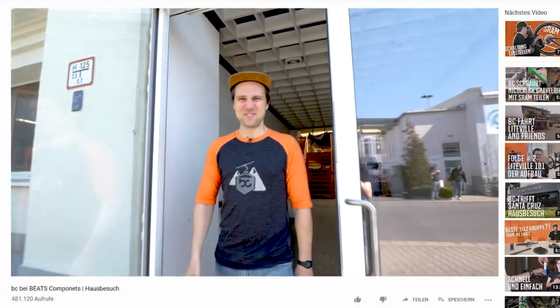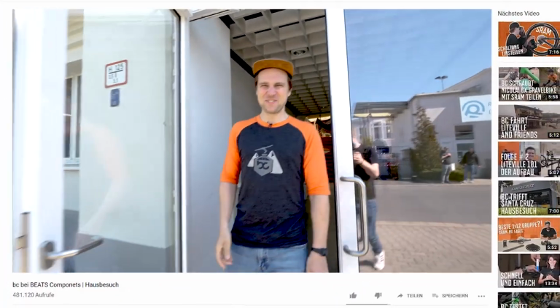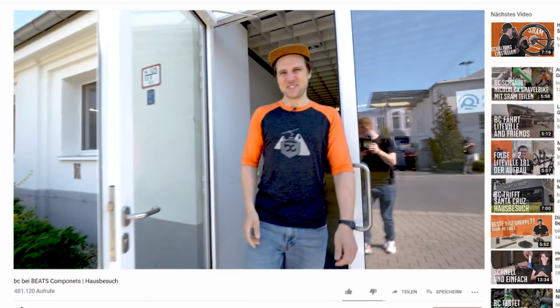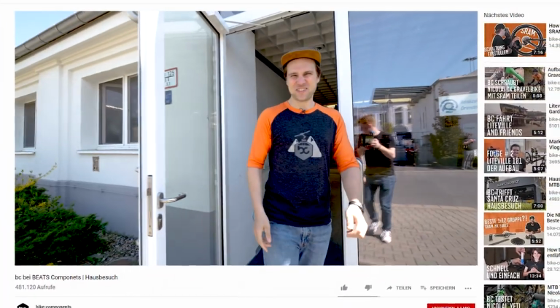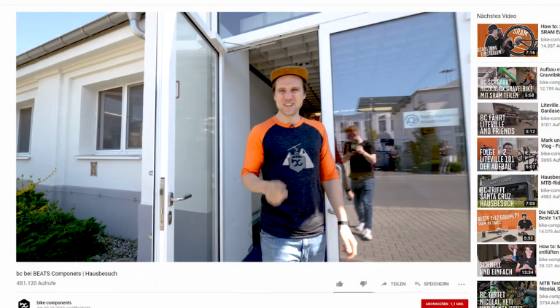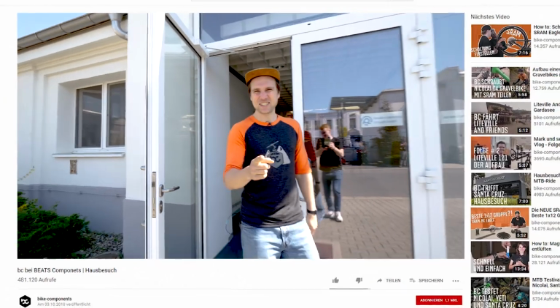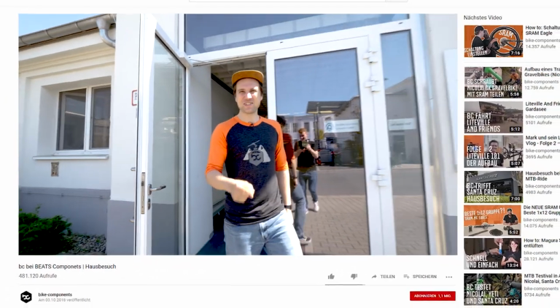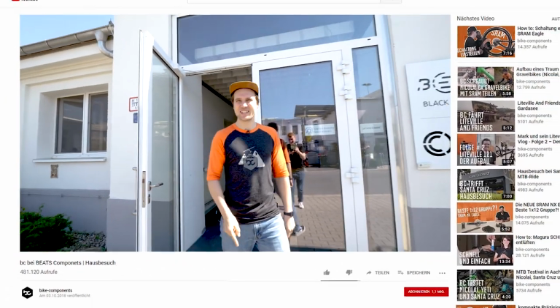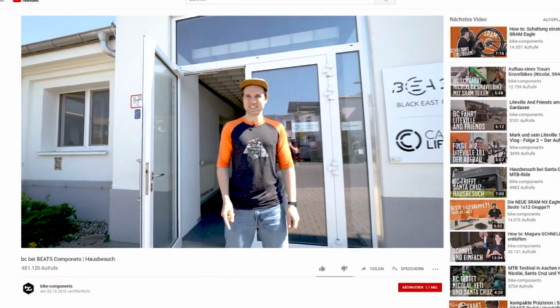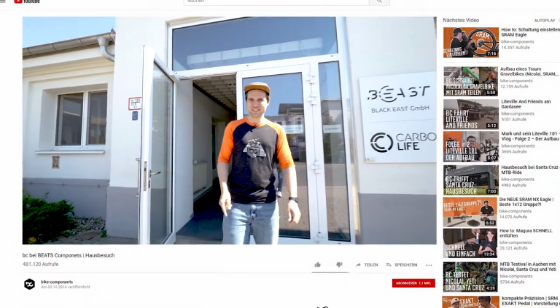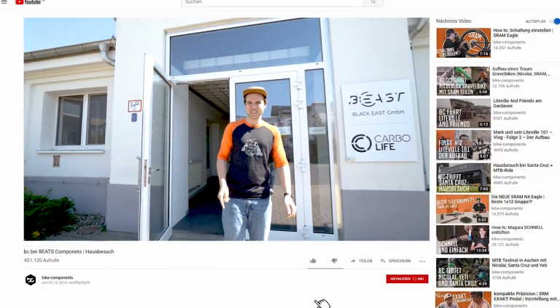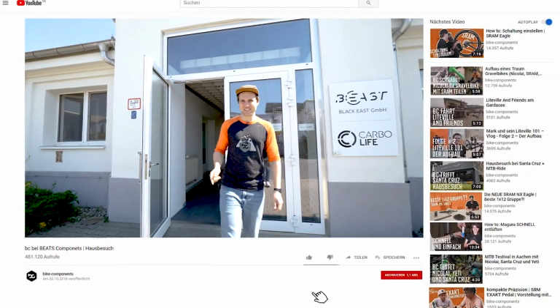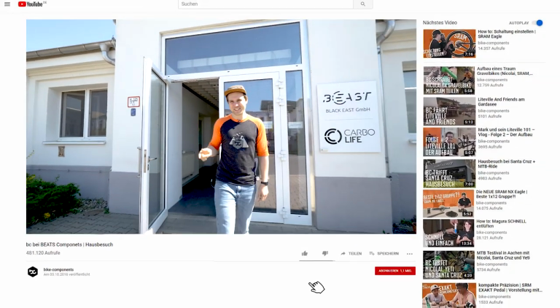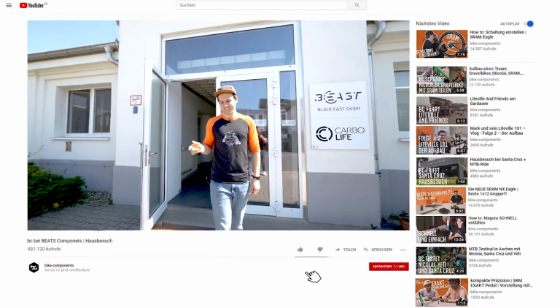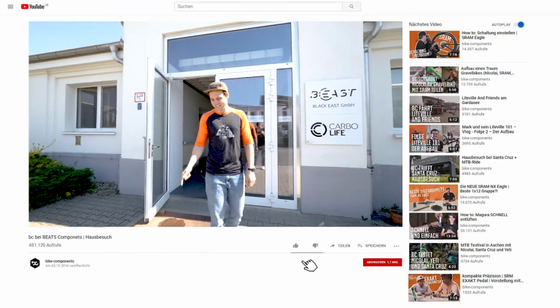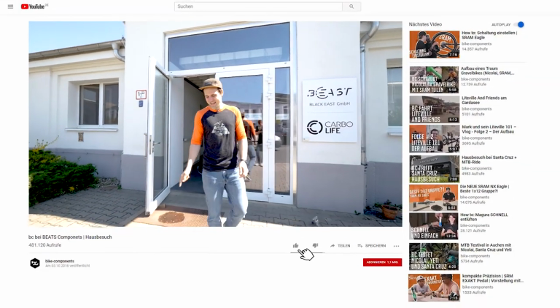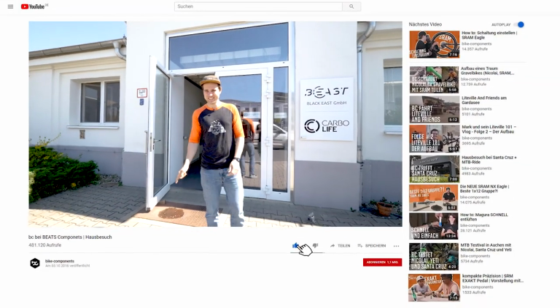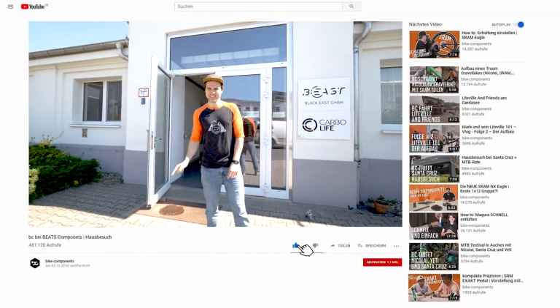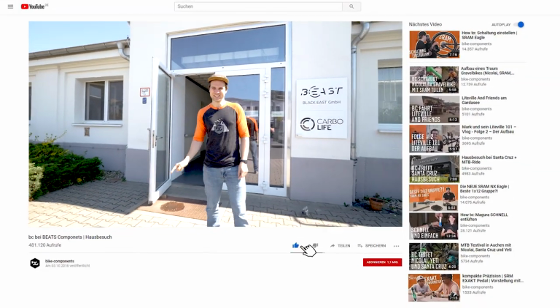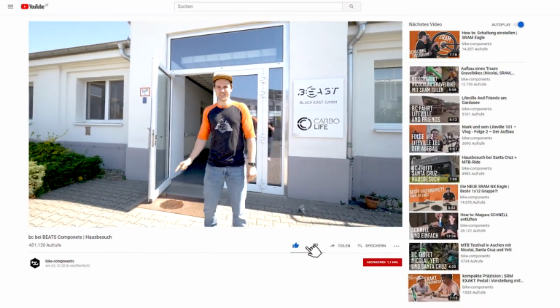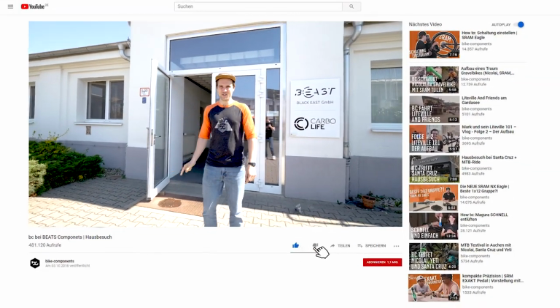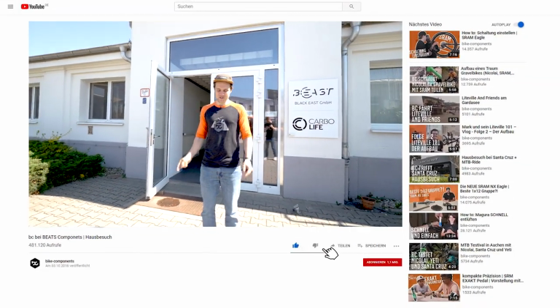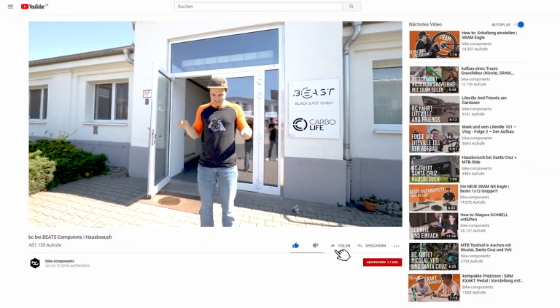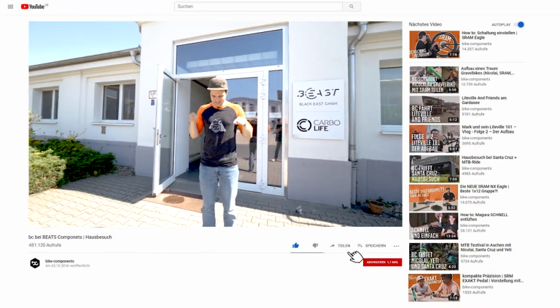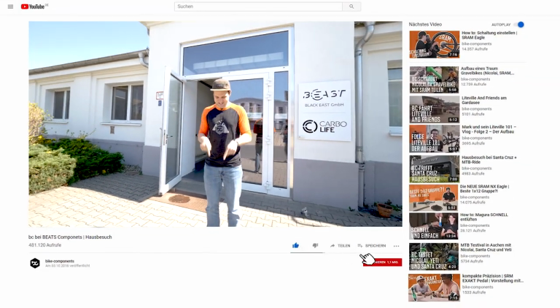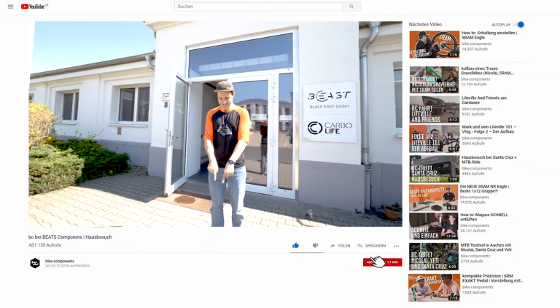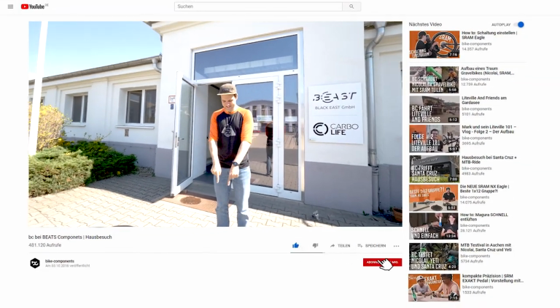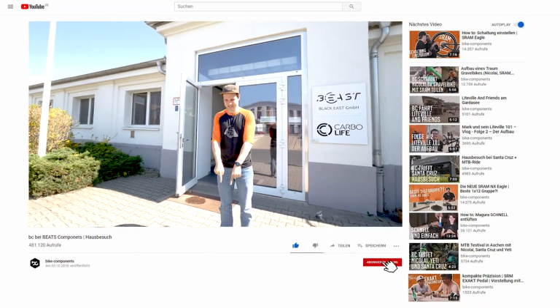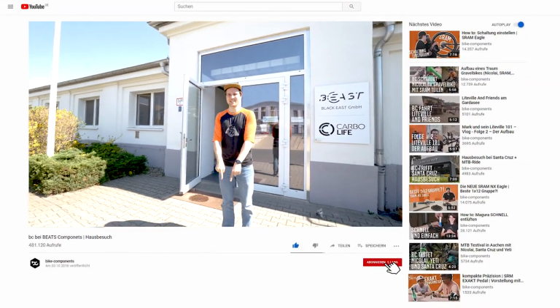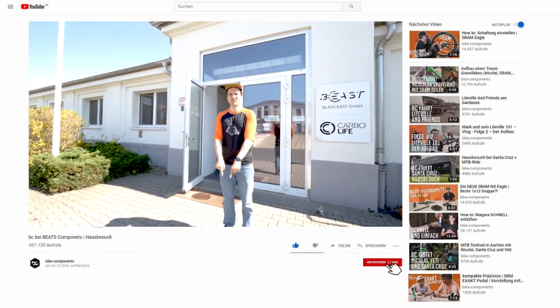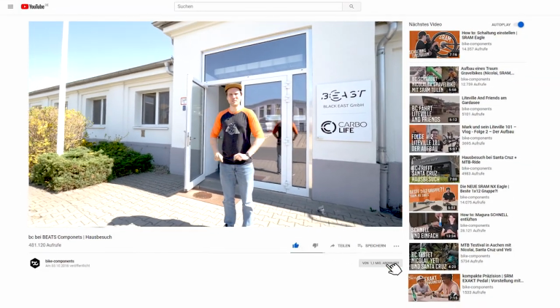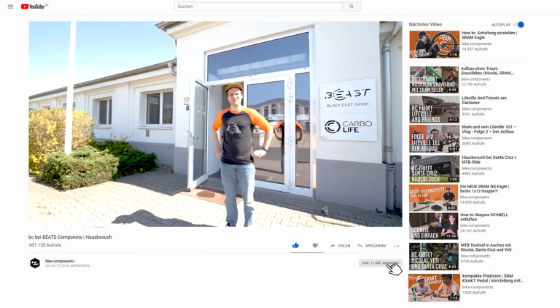Wenn euch das gefallen hat, könnt ihr es hier liken oder hier abonnieren.